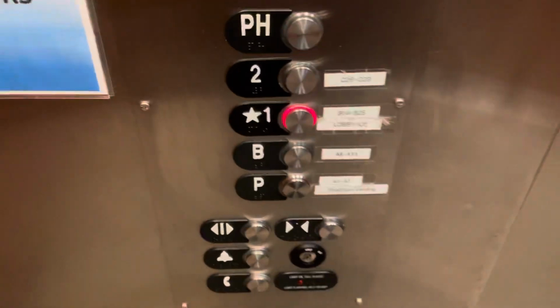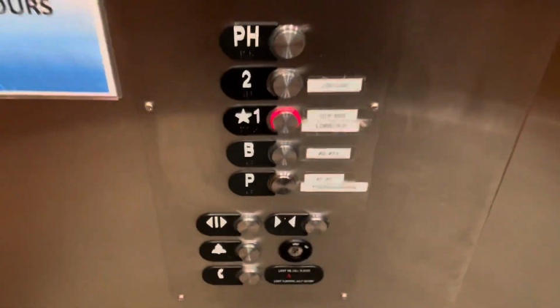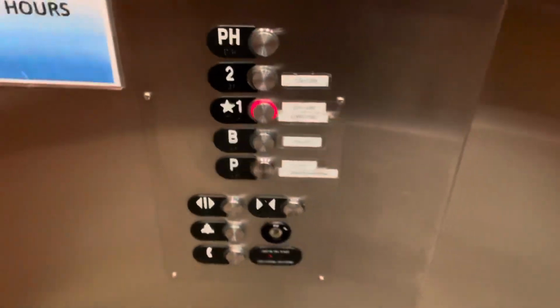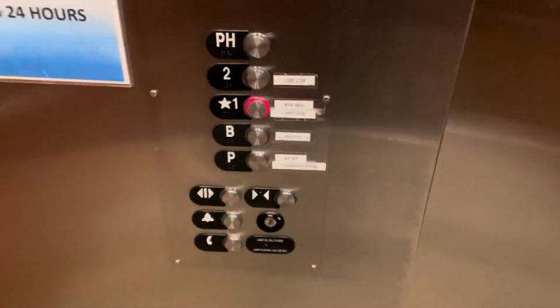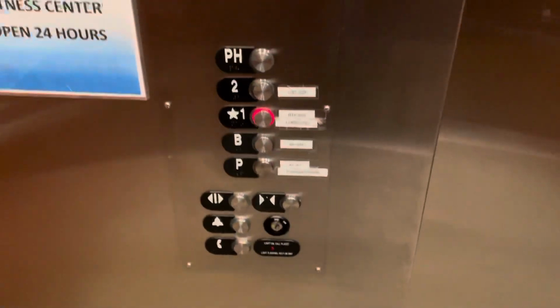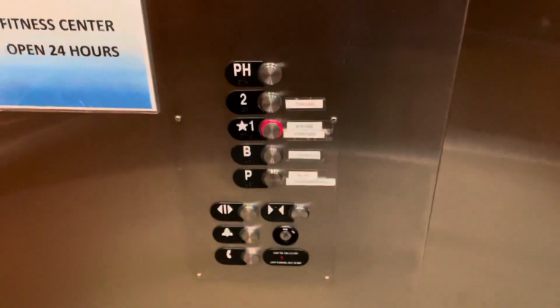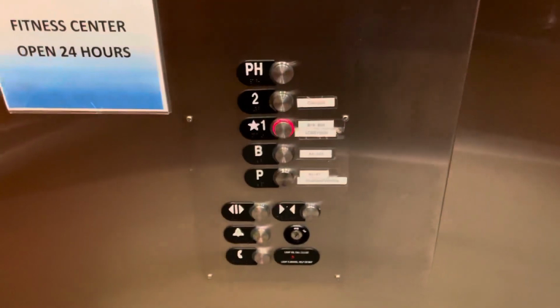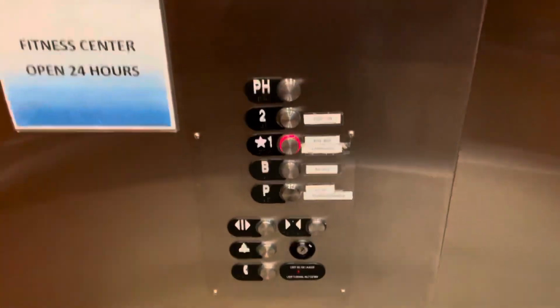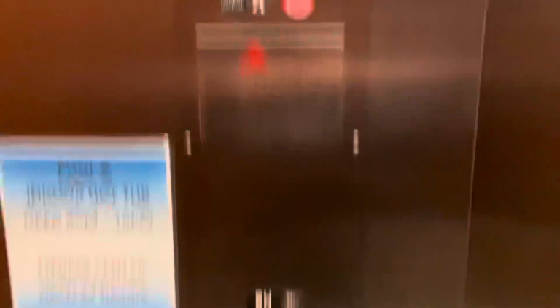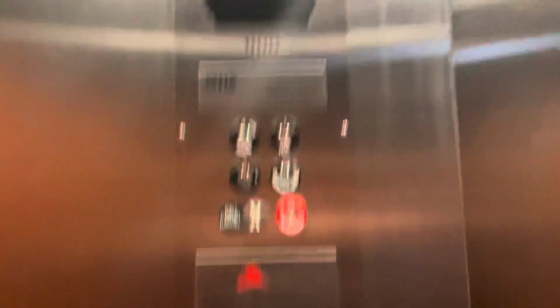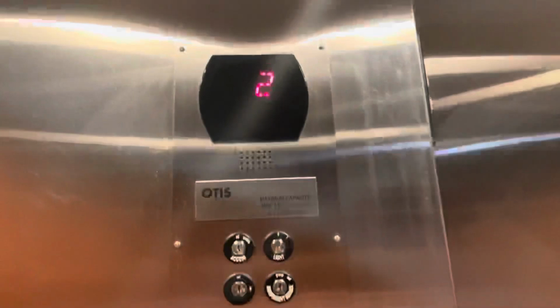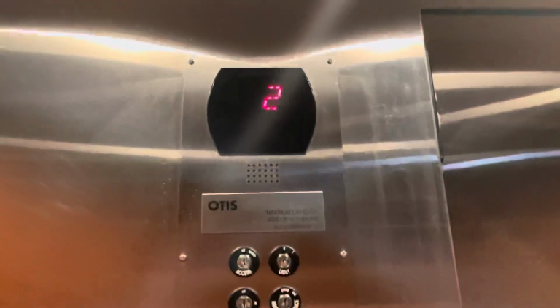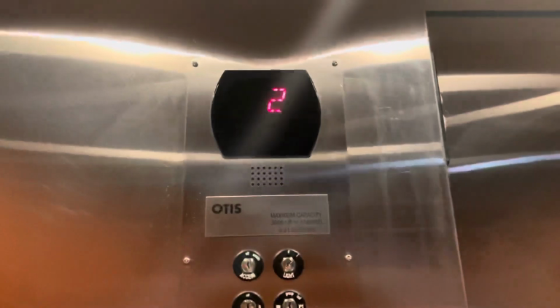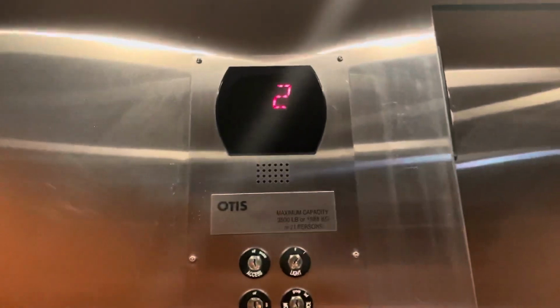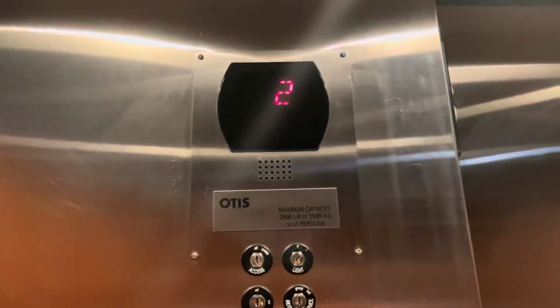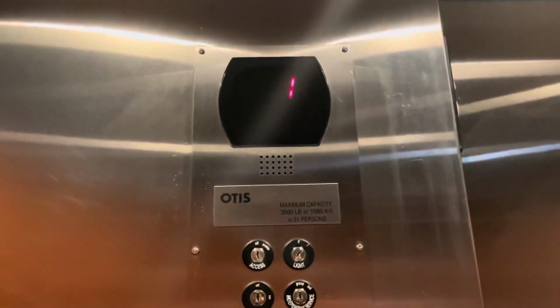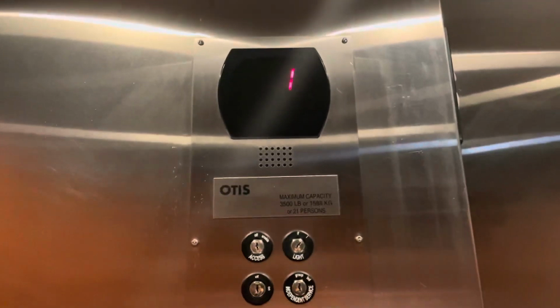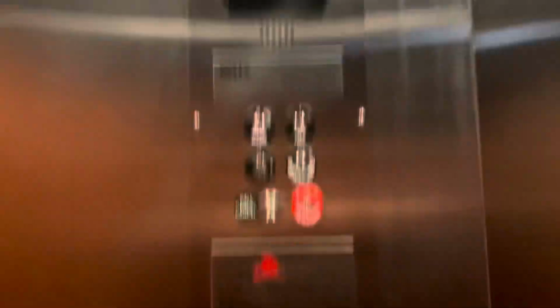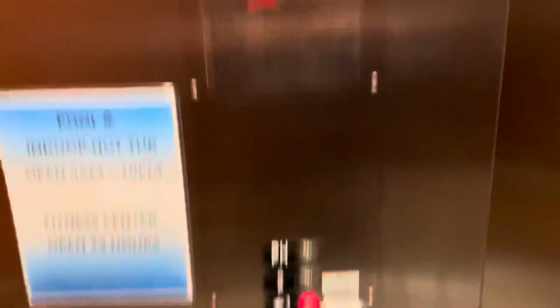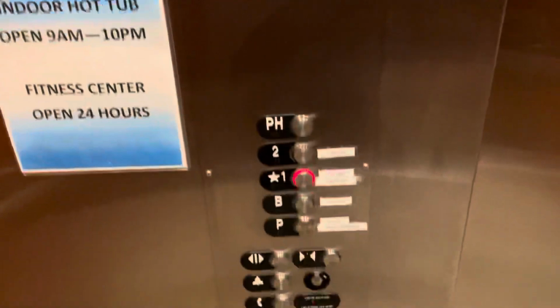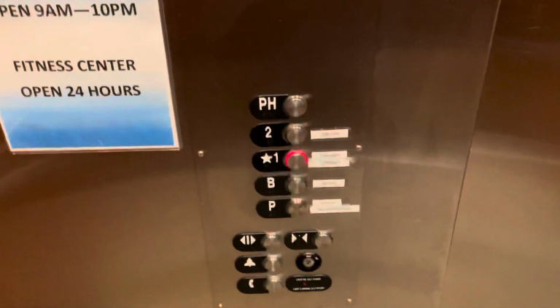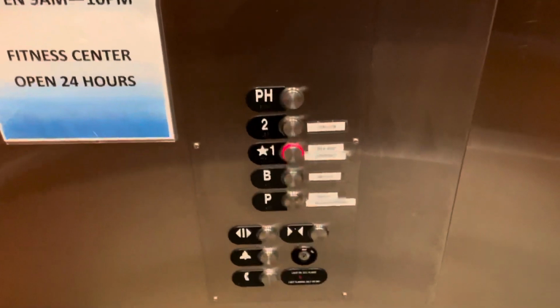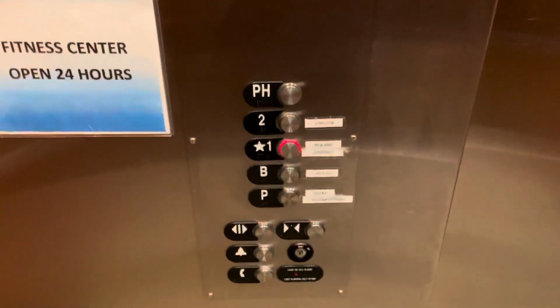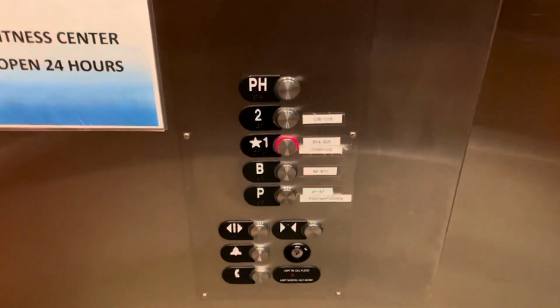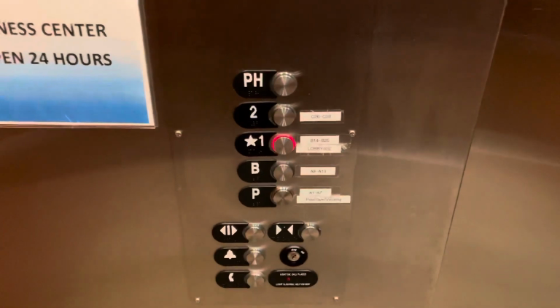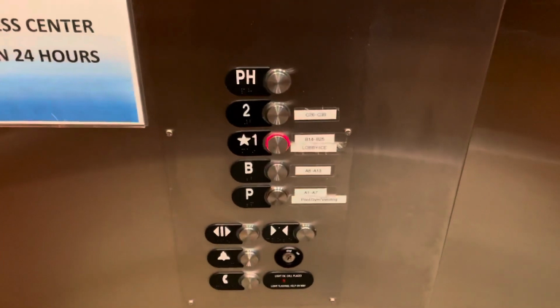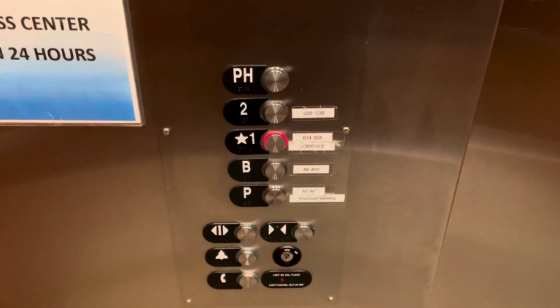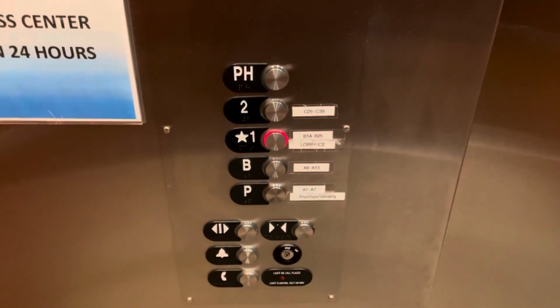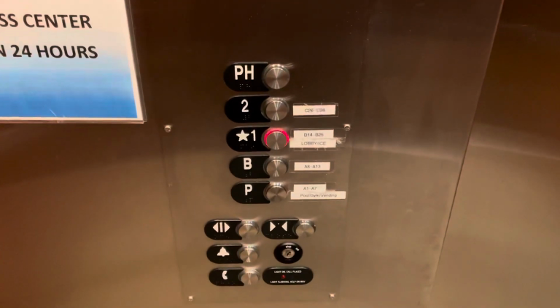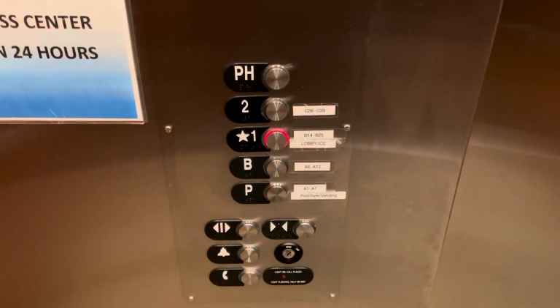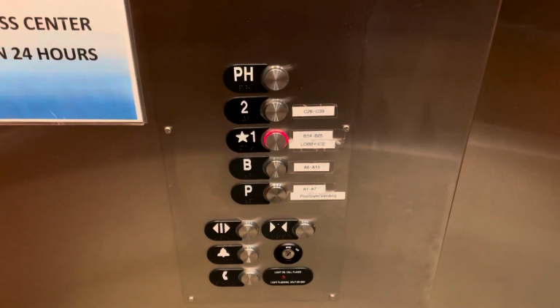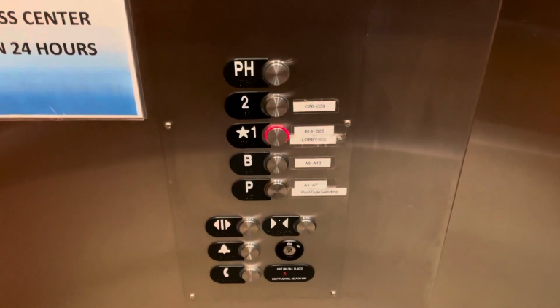Oh guys, the elevator just shook. Right here at the main level. That'll be it.